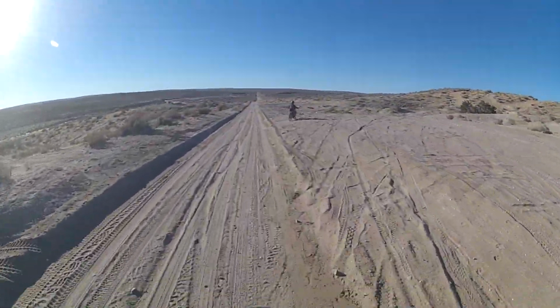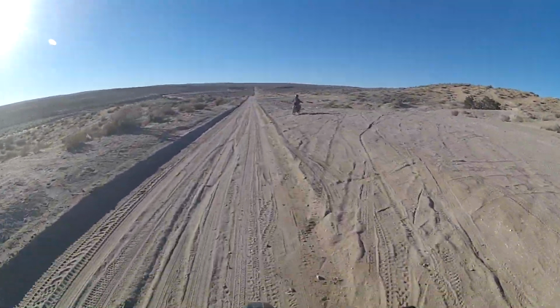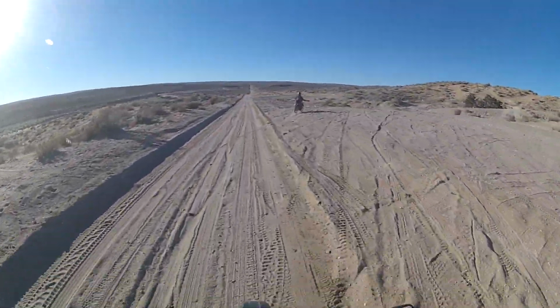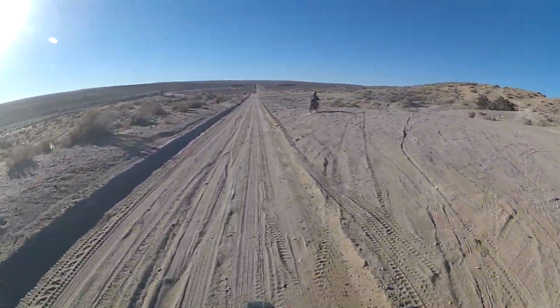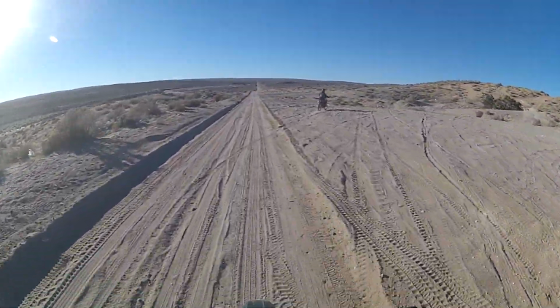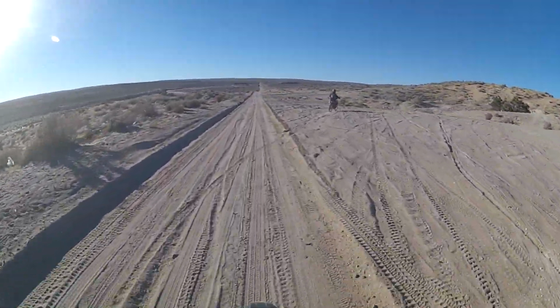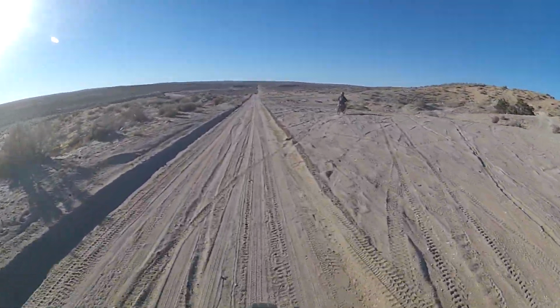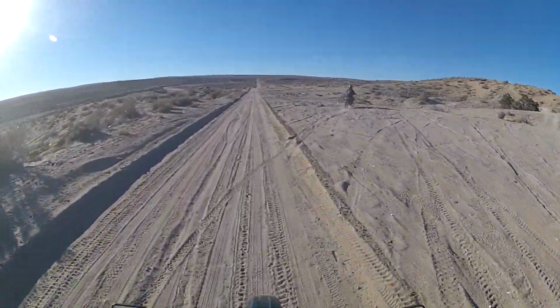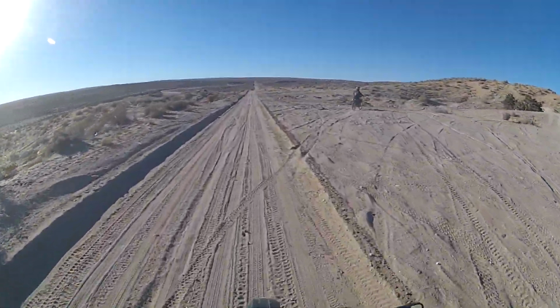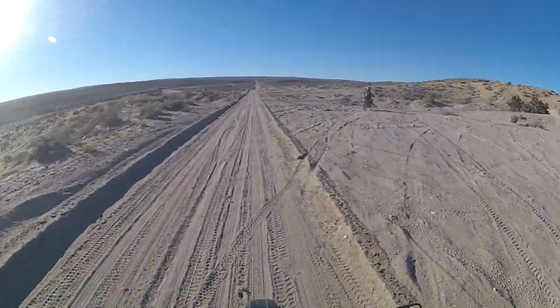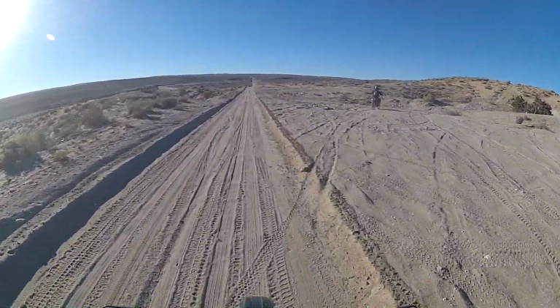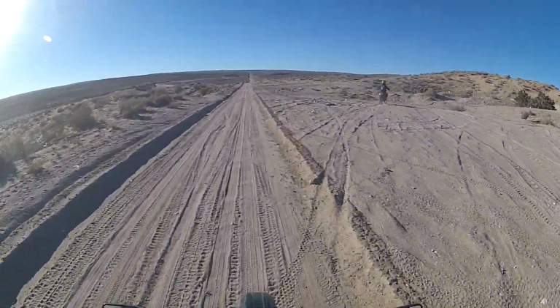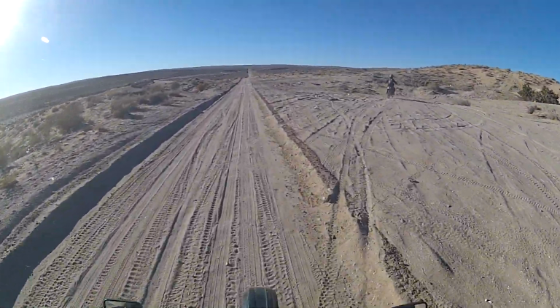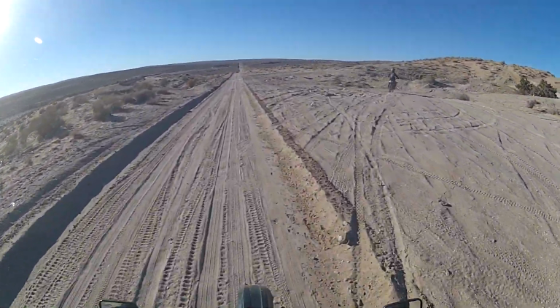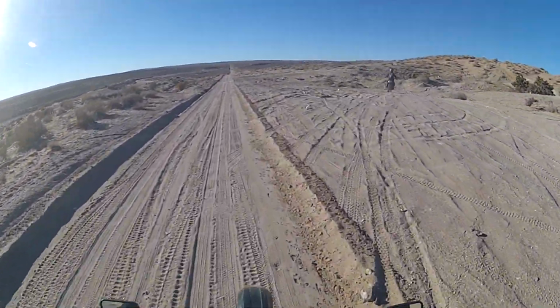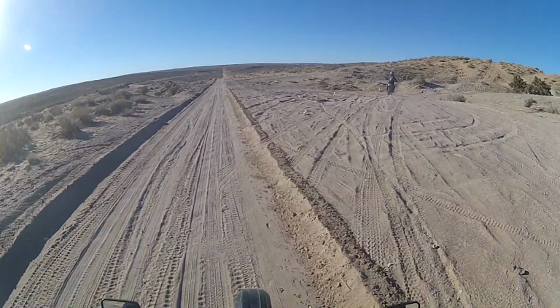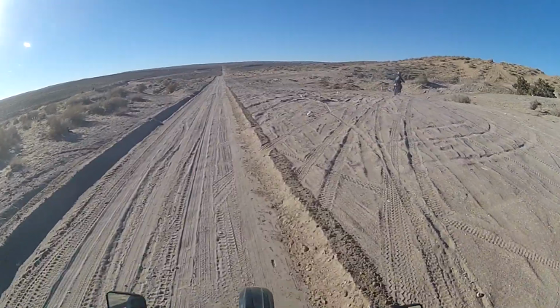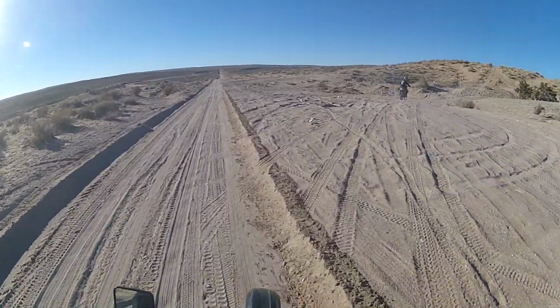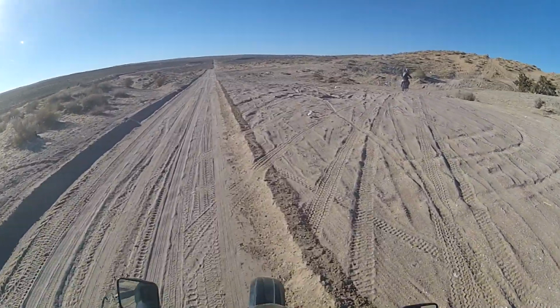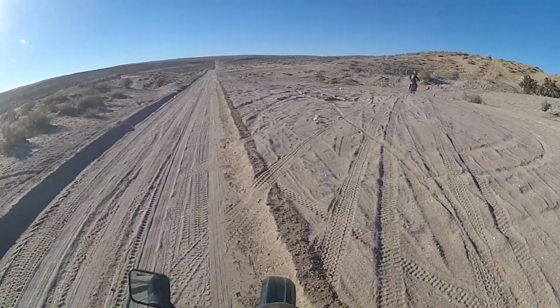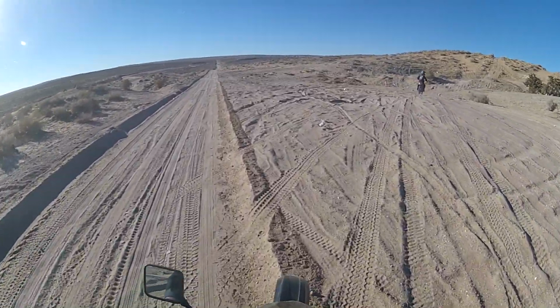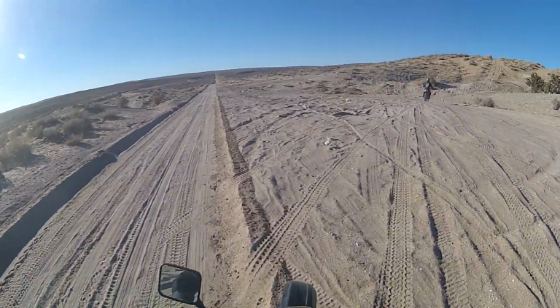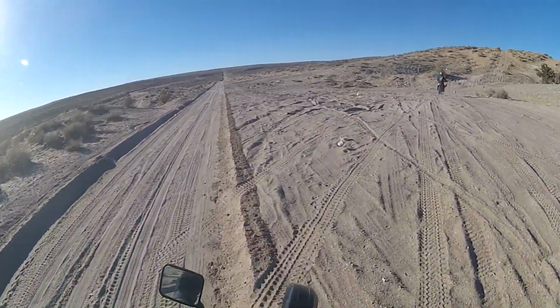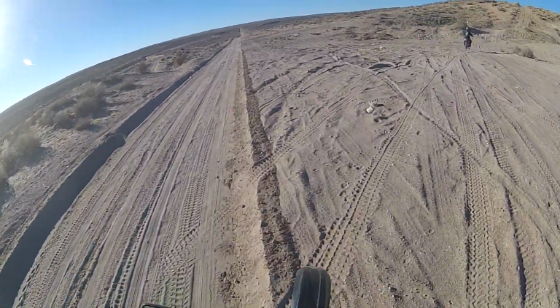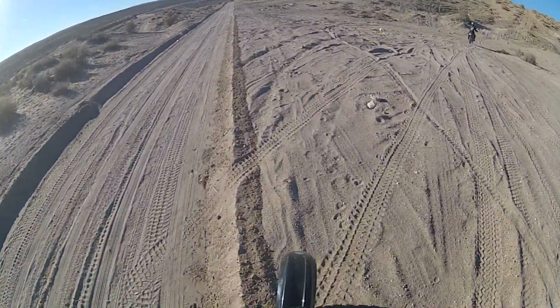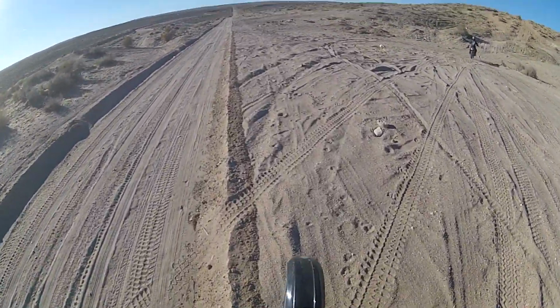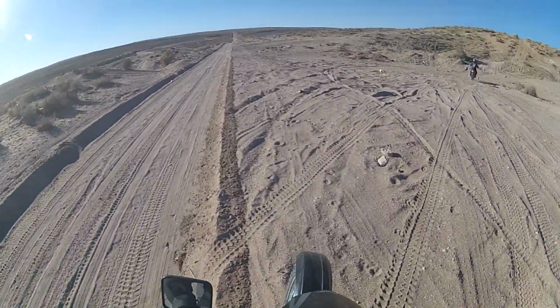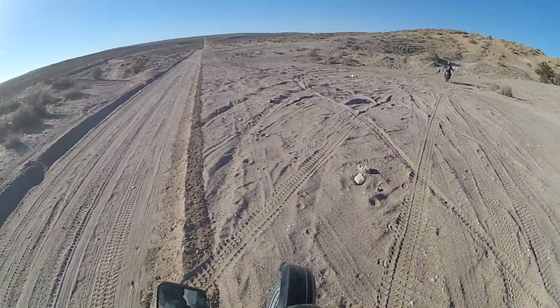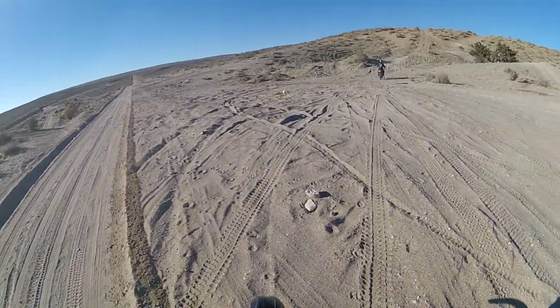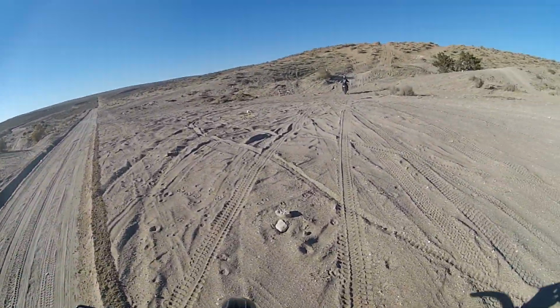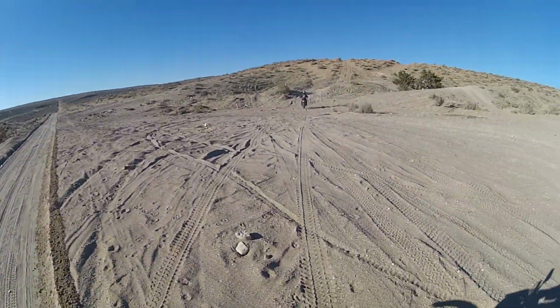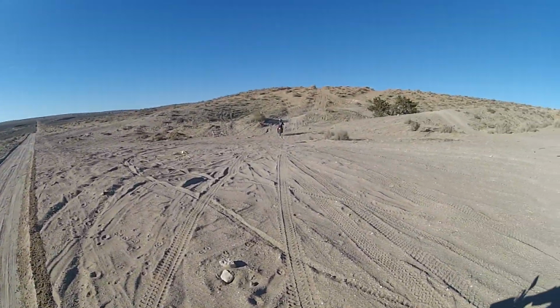Apparently this is another motocross track. That's the other thing we're doing today — a tour of motocross tracks.